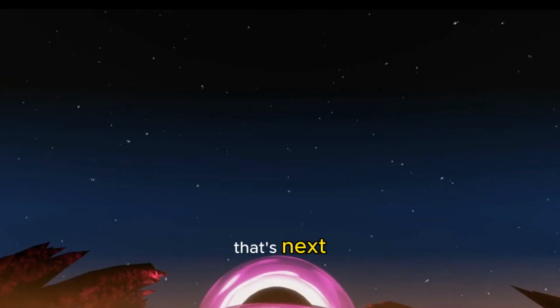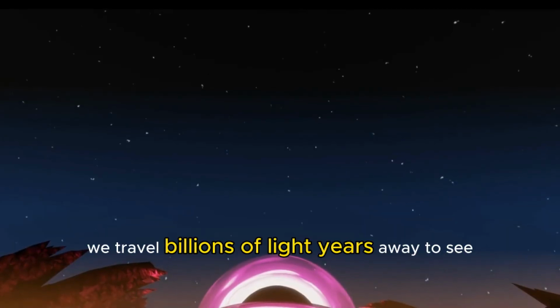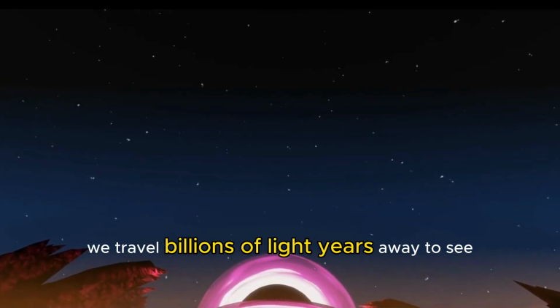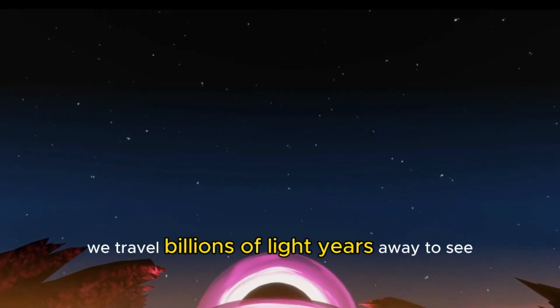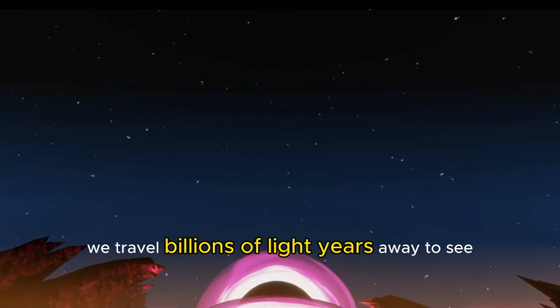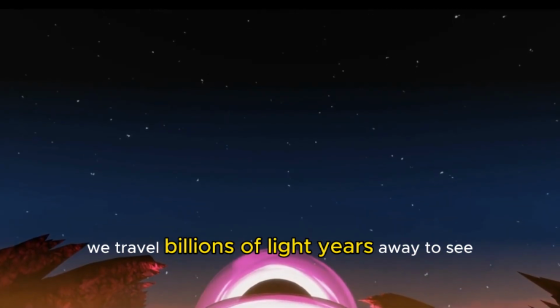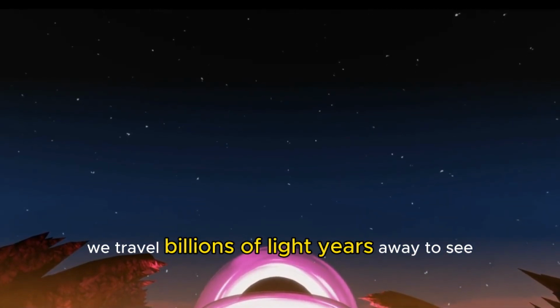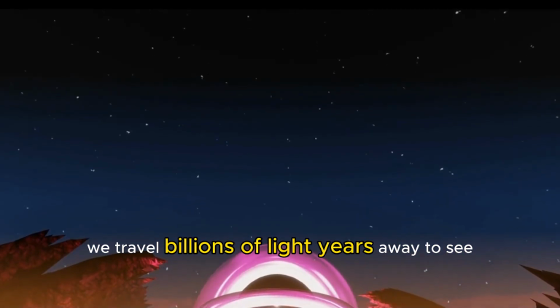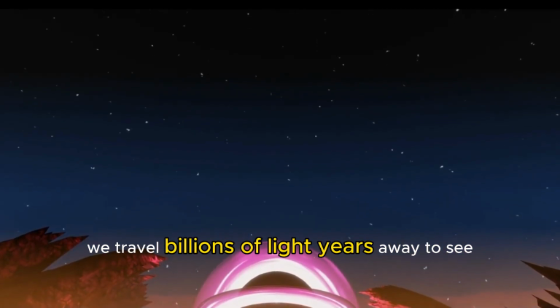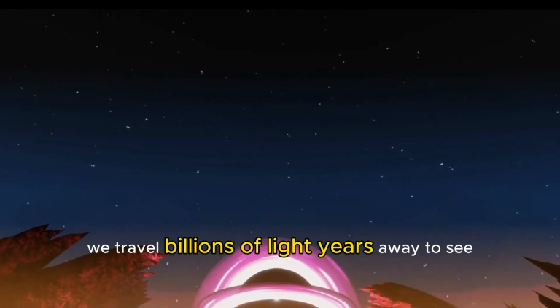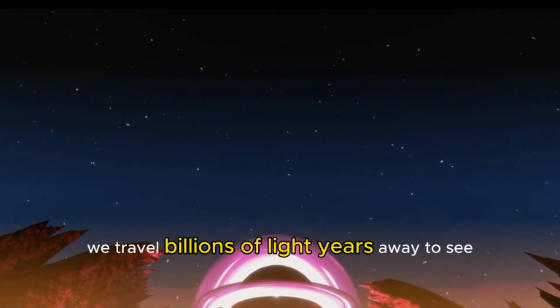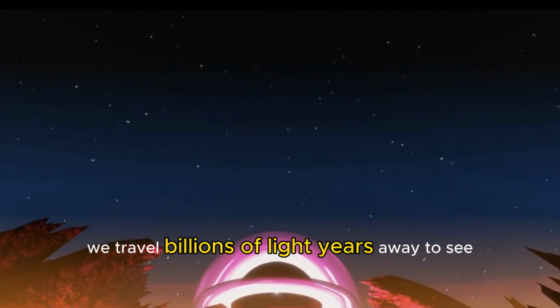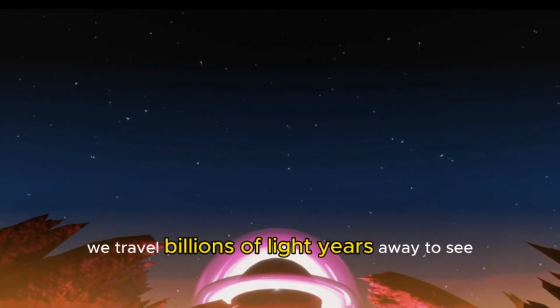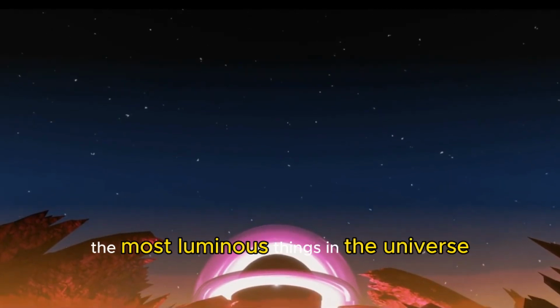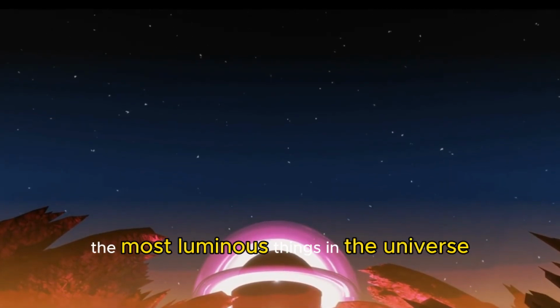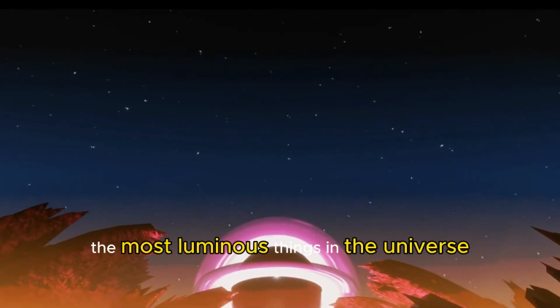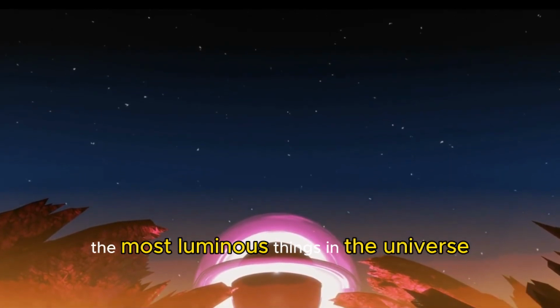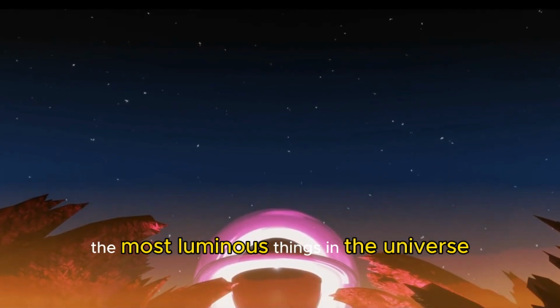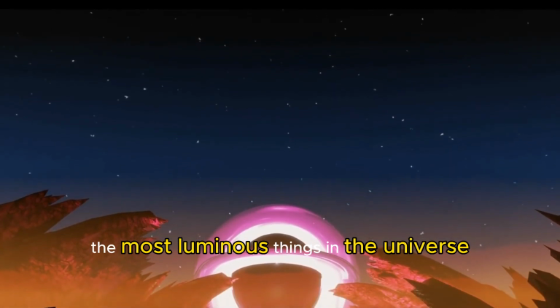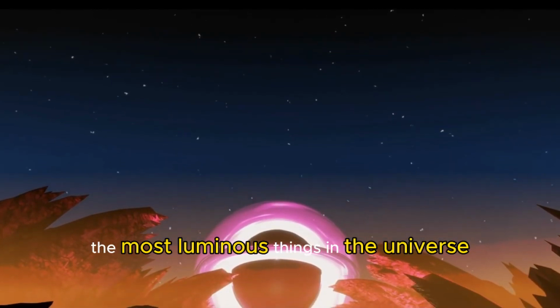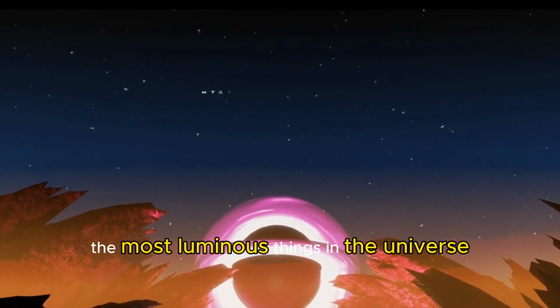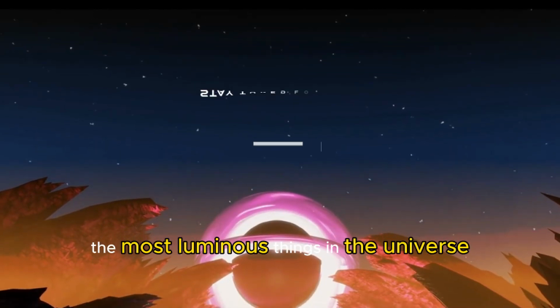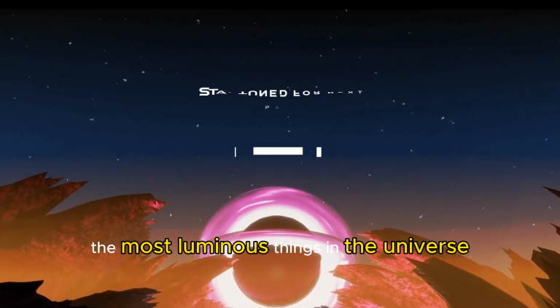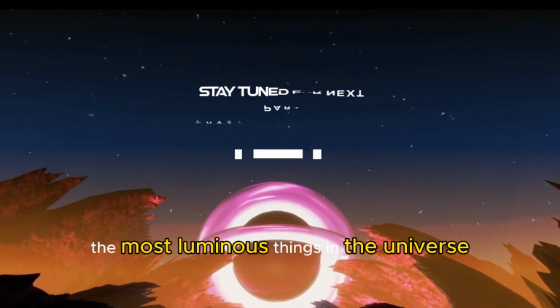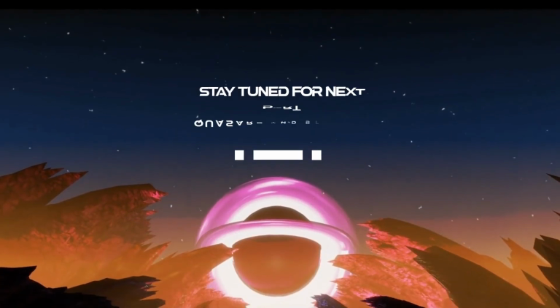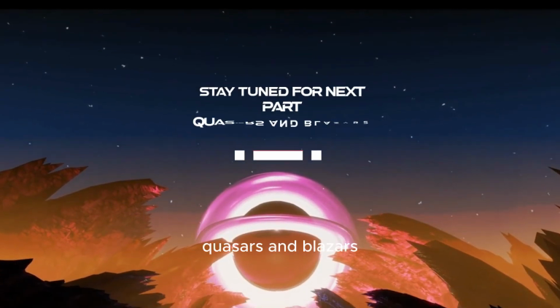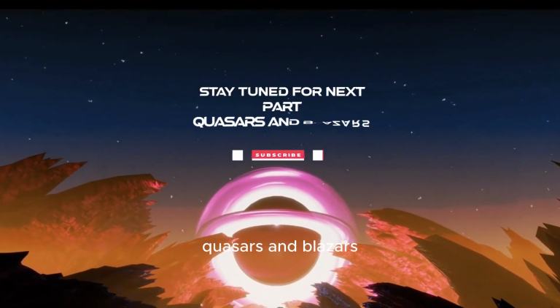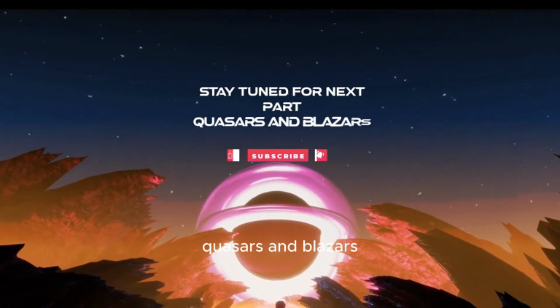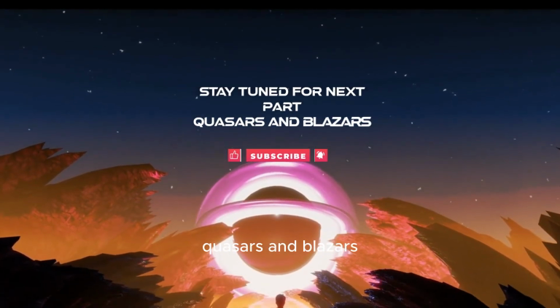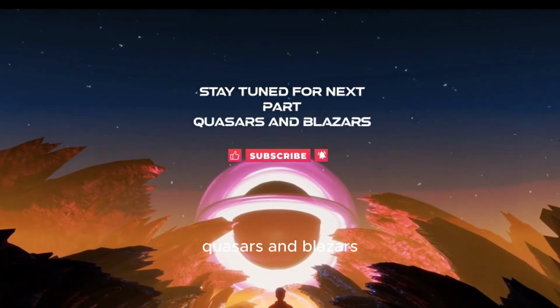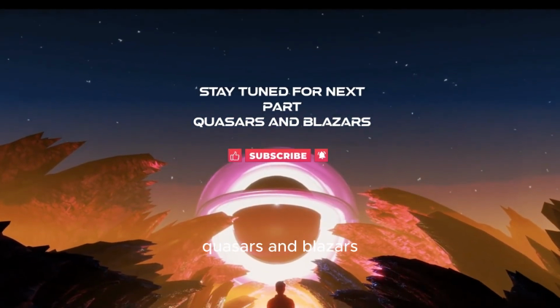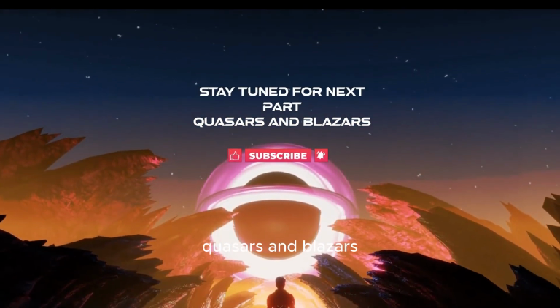We travel billions of light-years away to see the most luminous things in the universe: Quasars and Blazars.